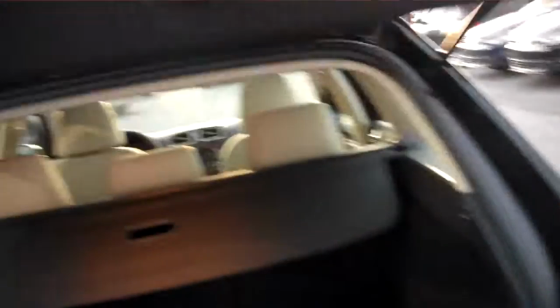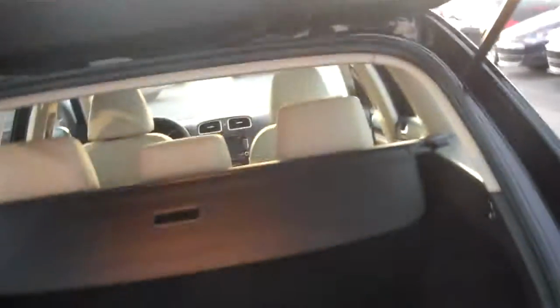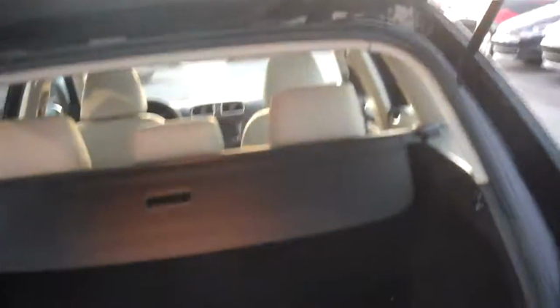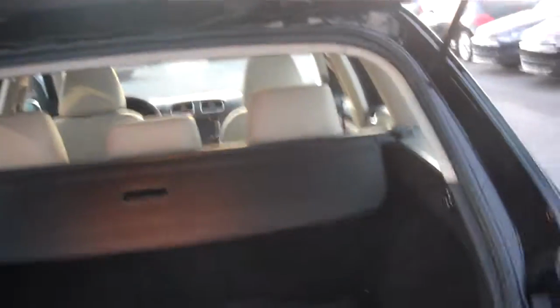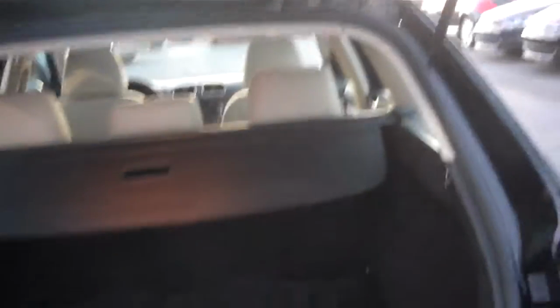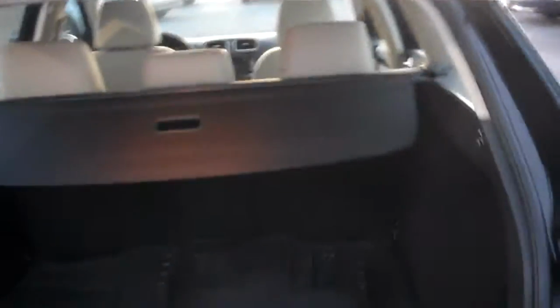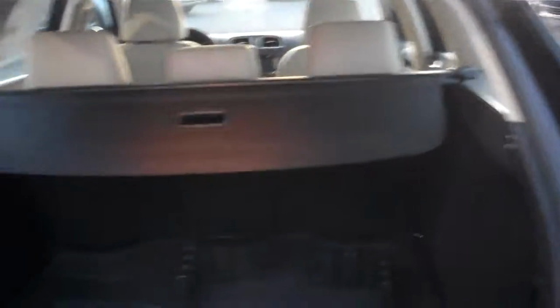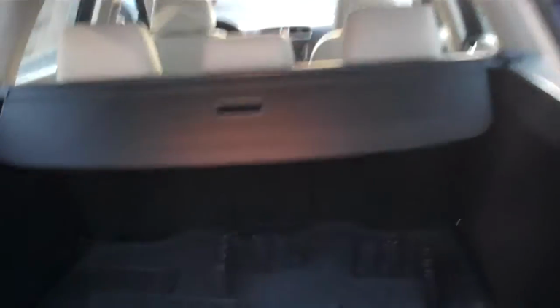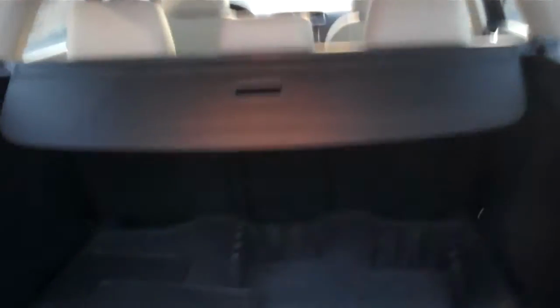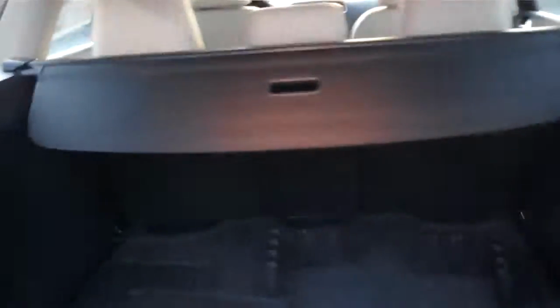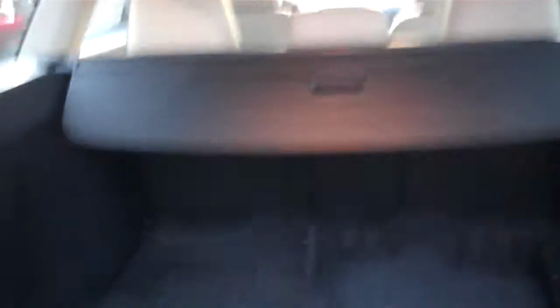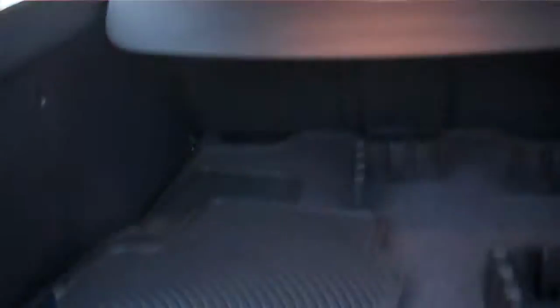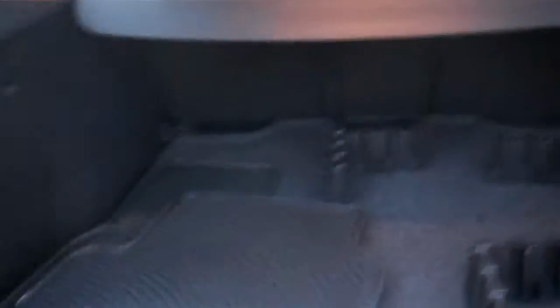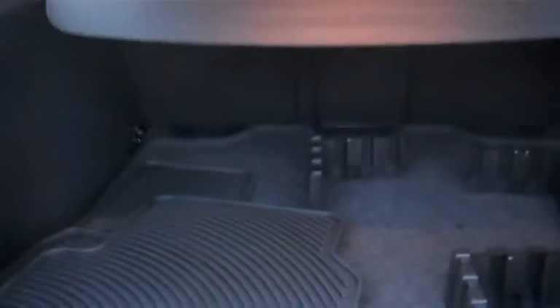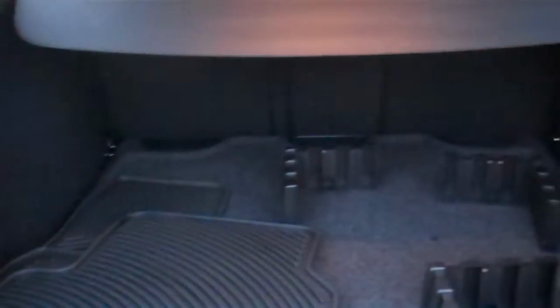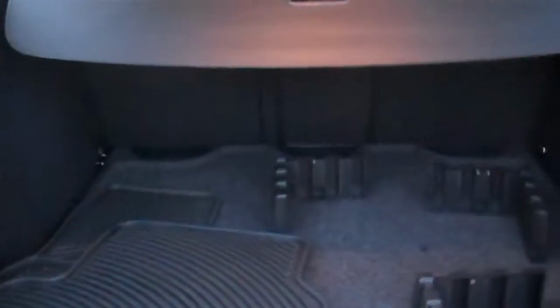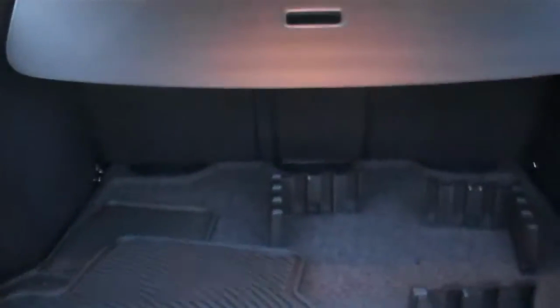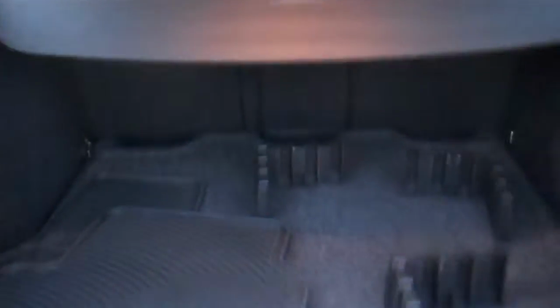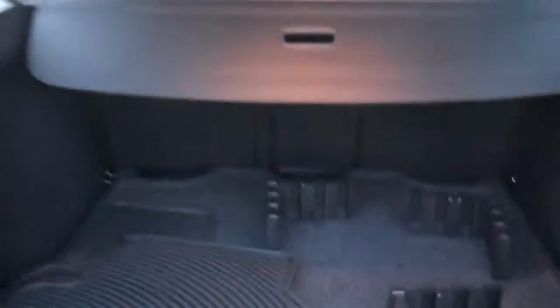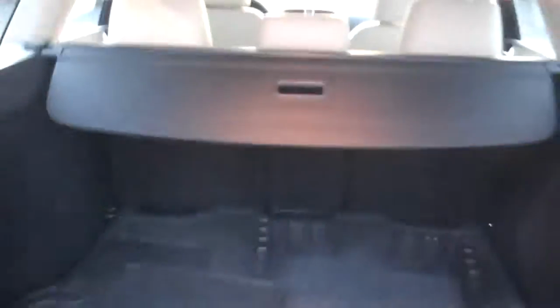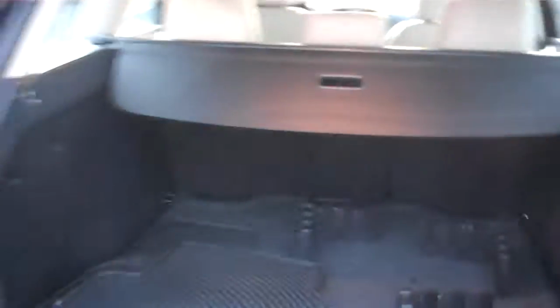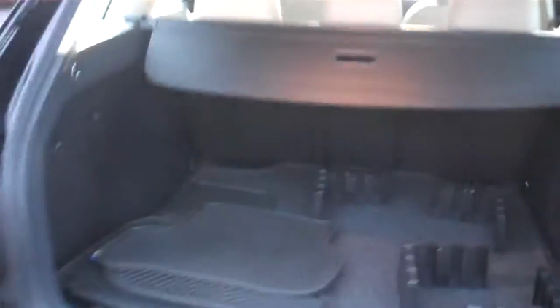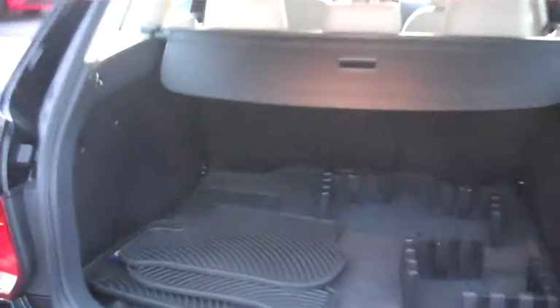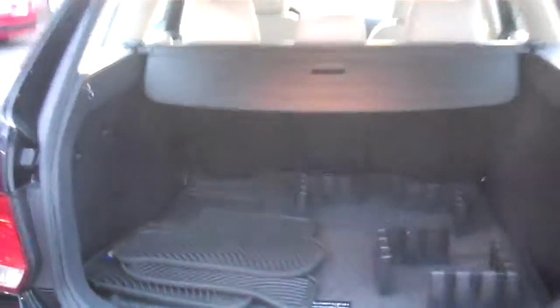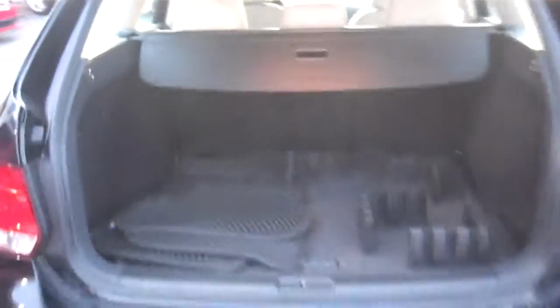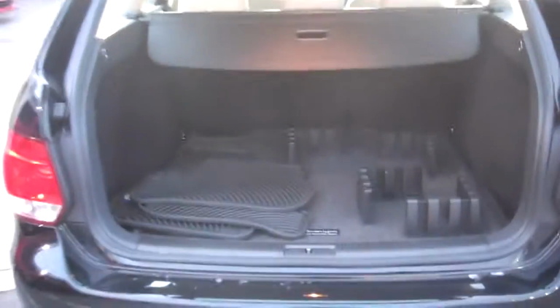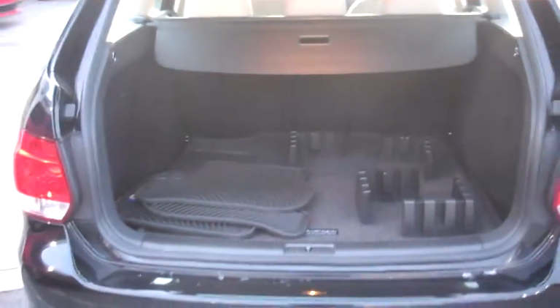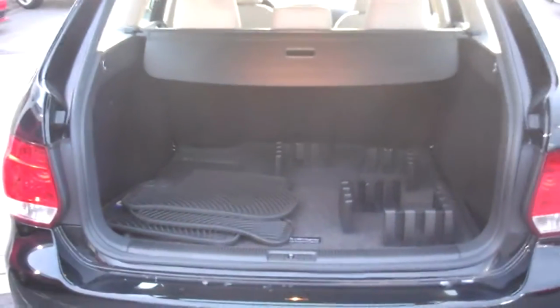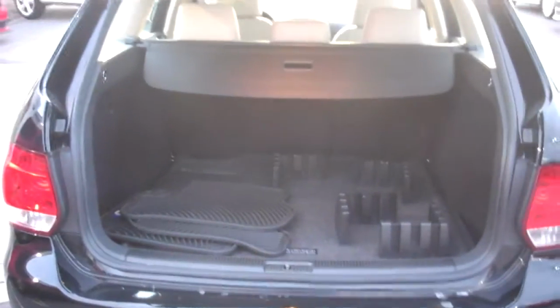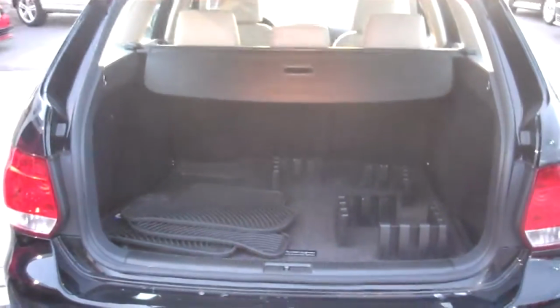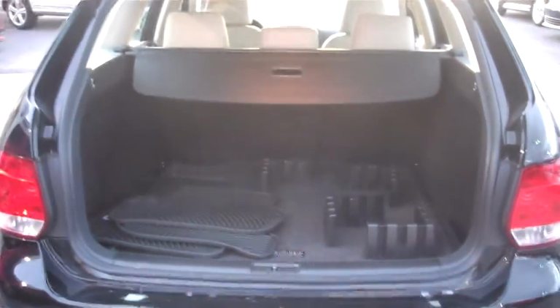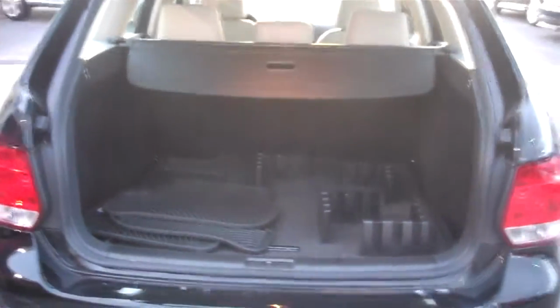Let's start here with the trunk. As you can see, tons of space.